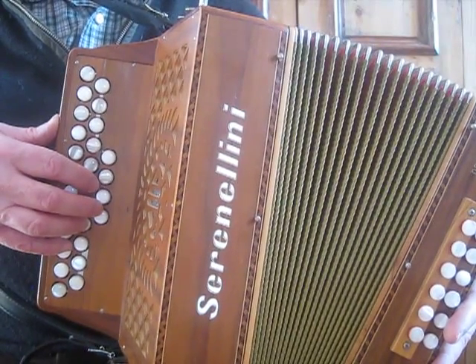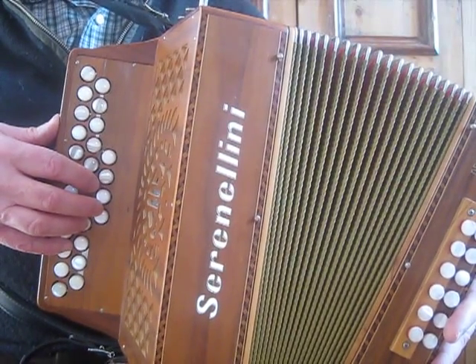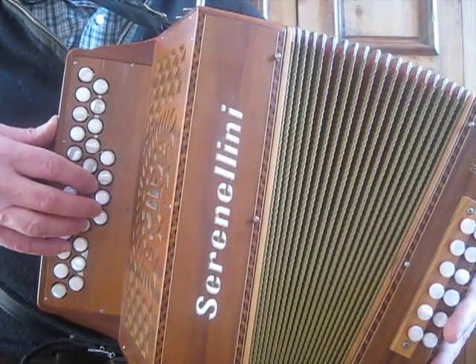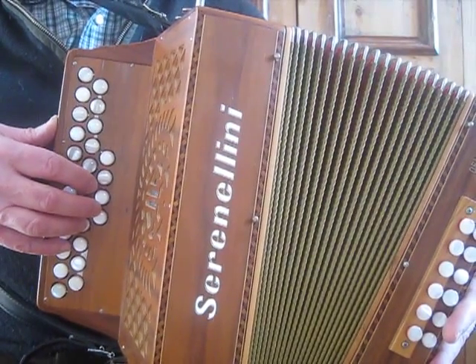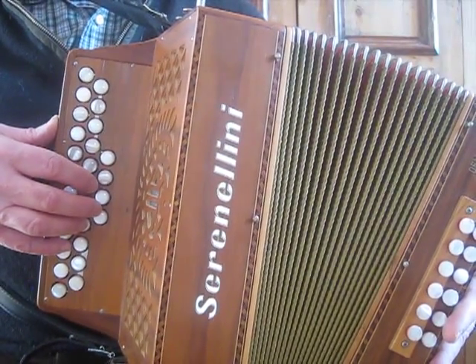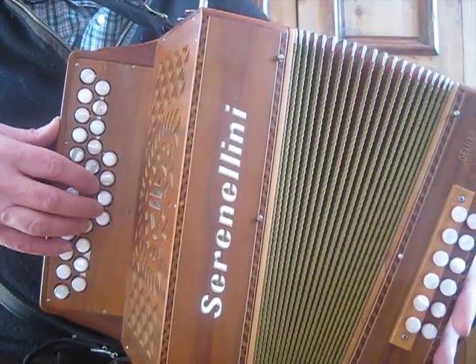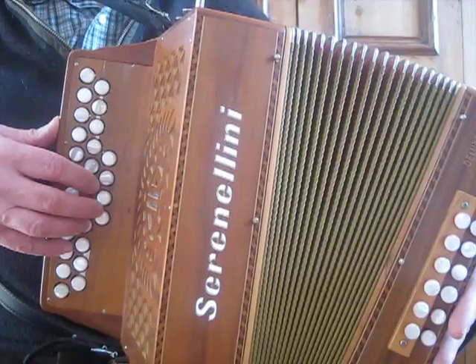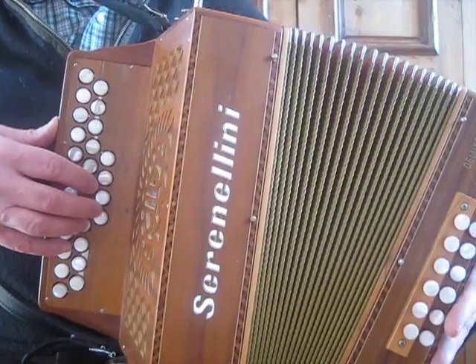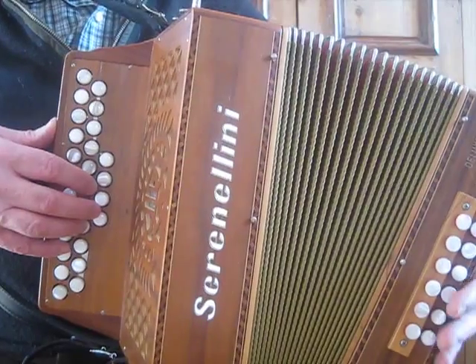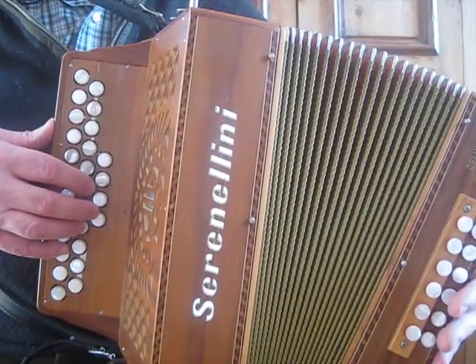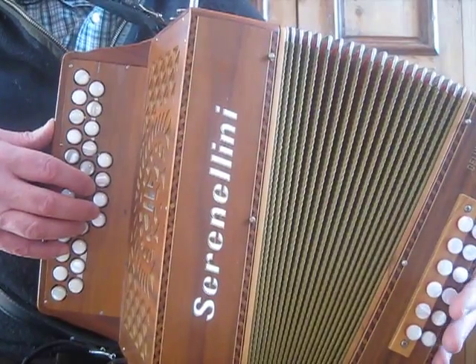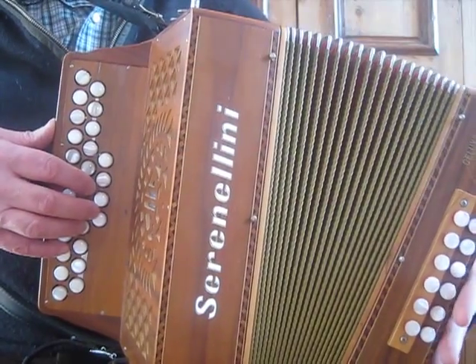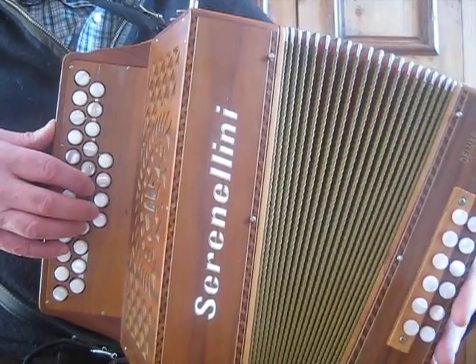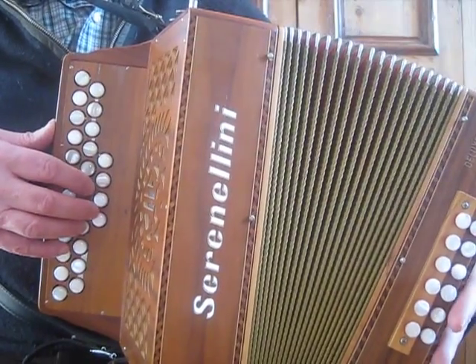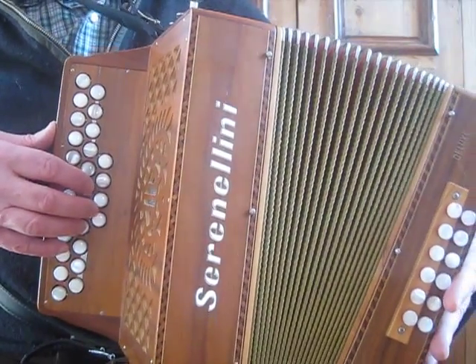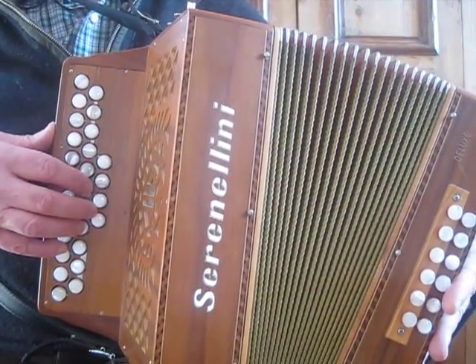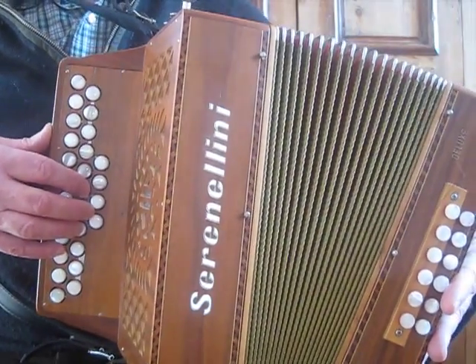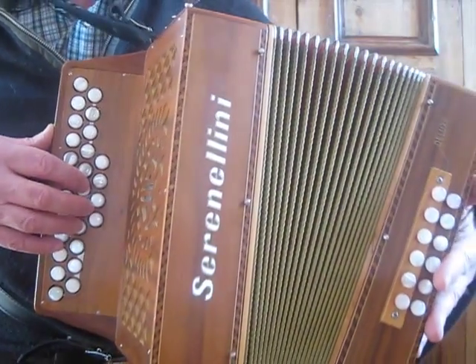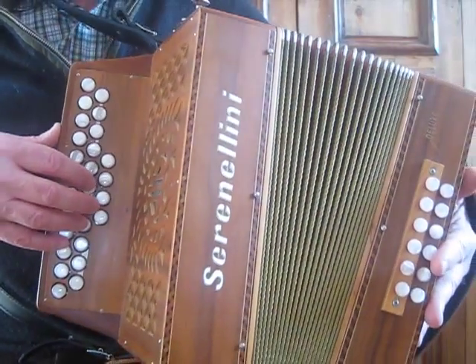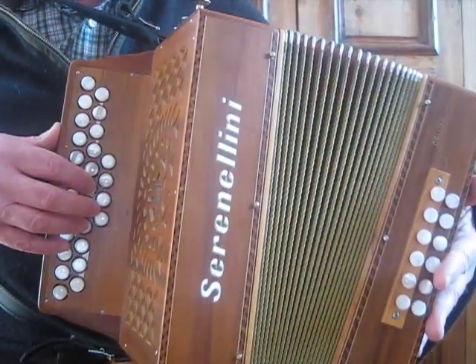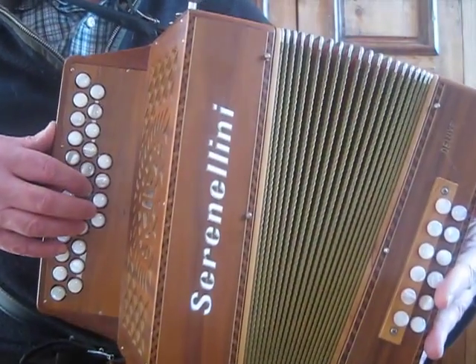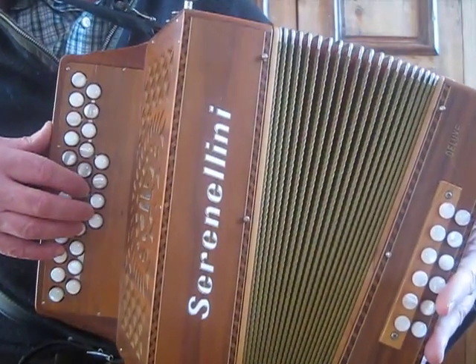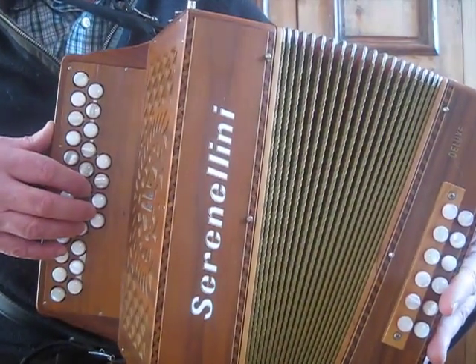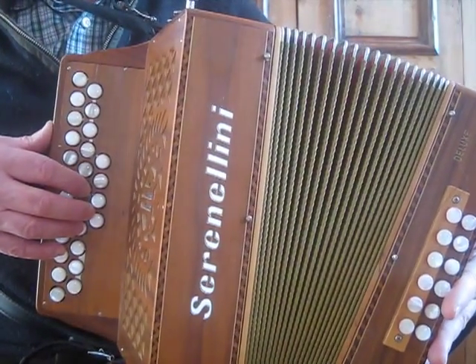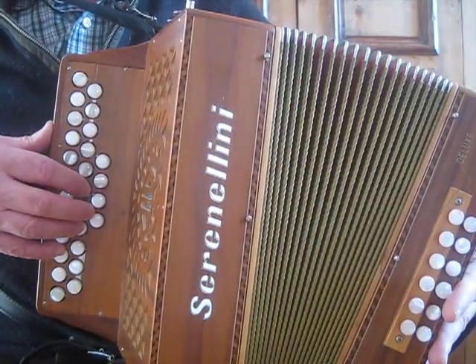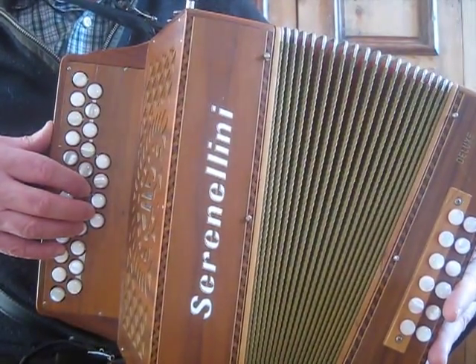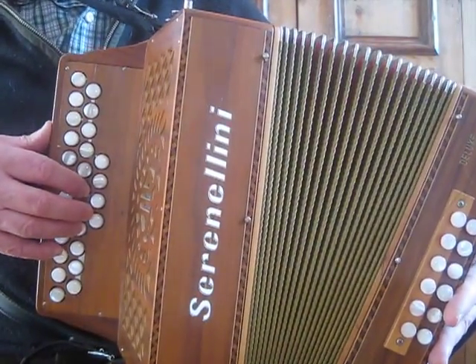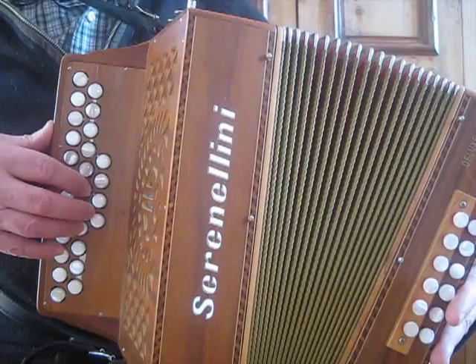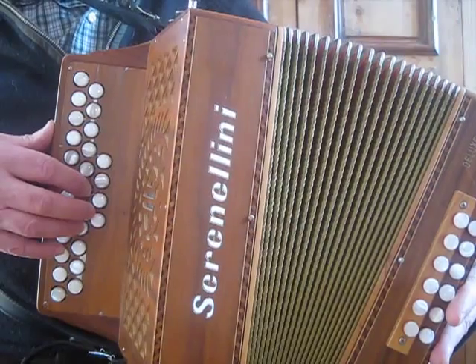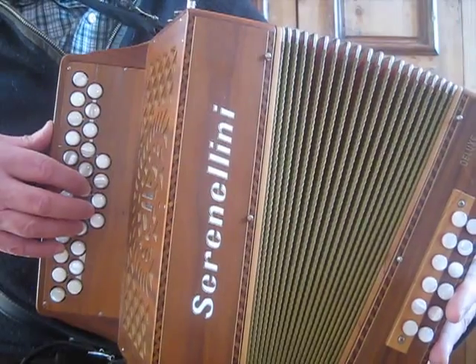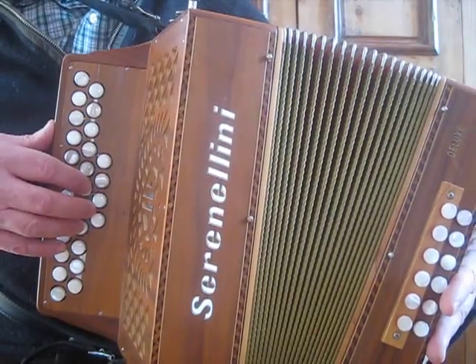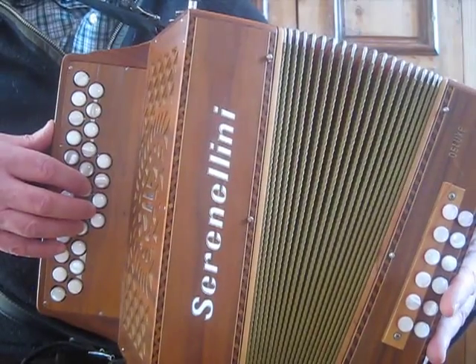Anyway, this is the version — more or less the way Kevin Burke plays it, I think. It's been a long time since I learned it, so it could have changed a bit.